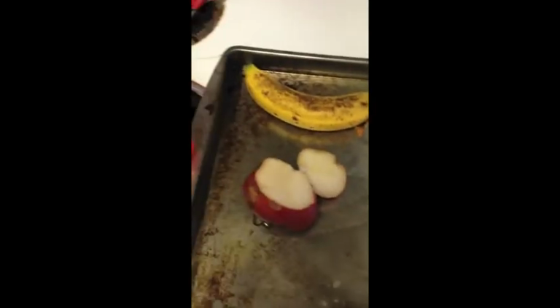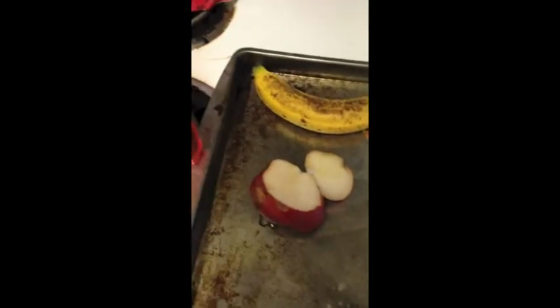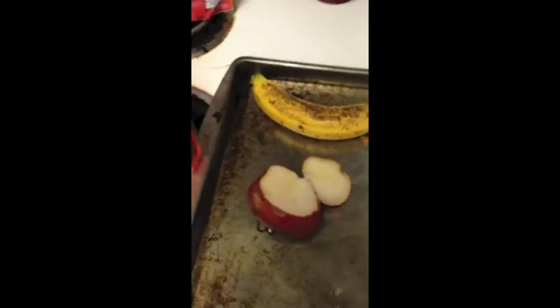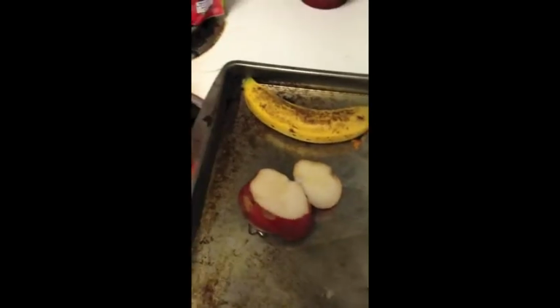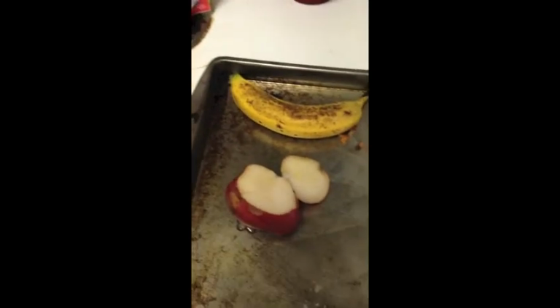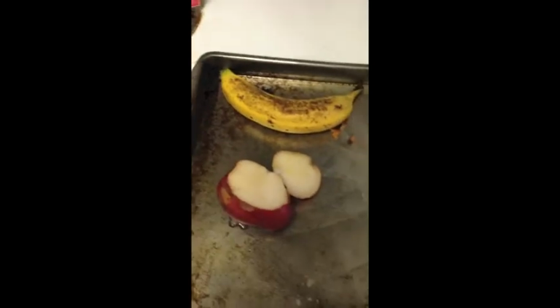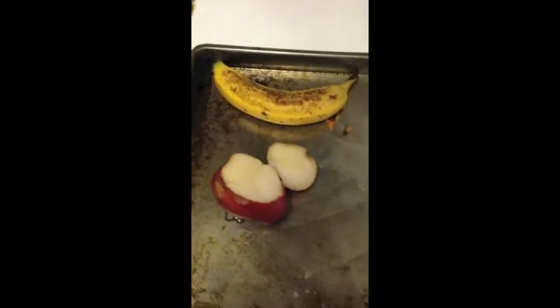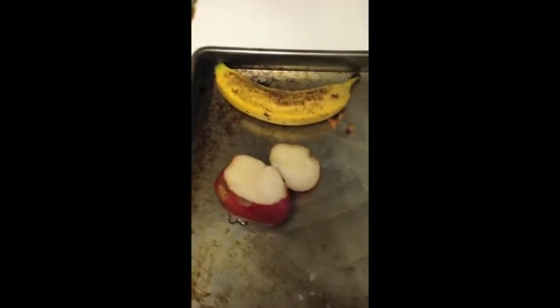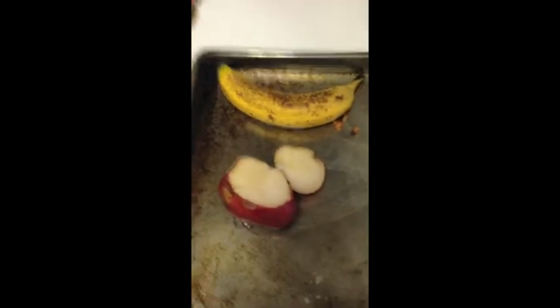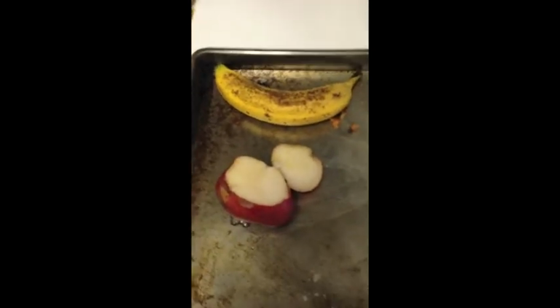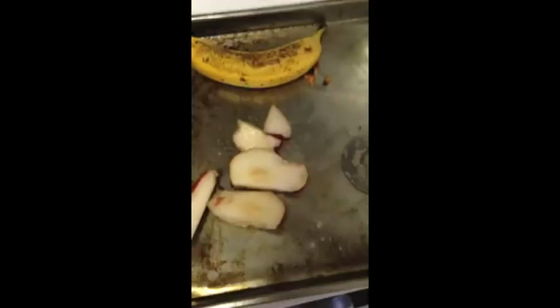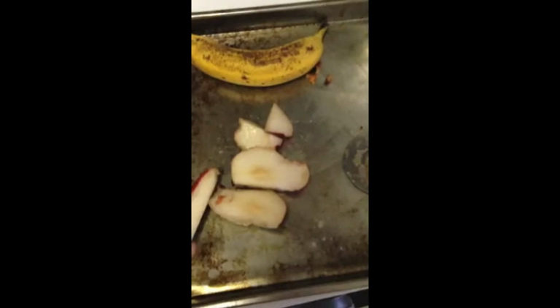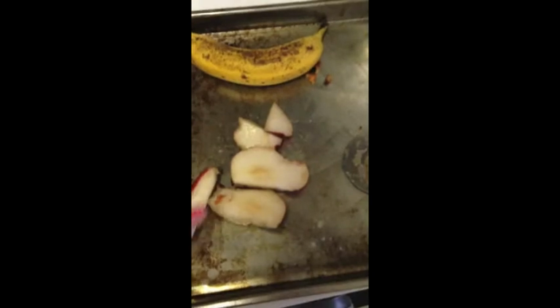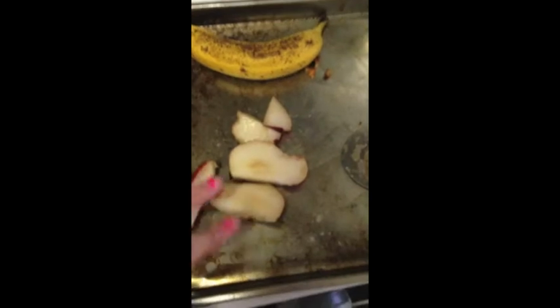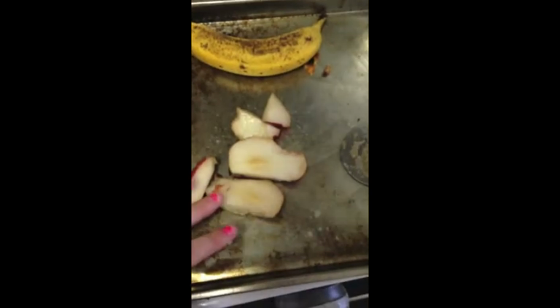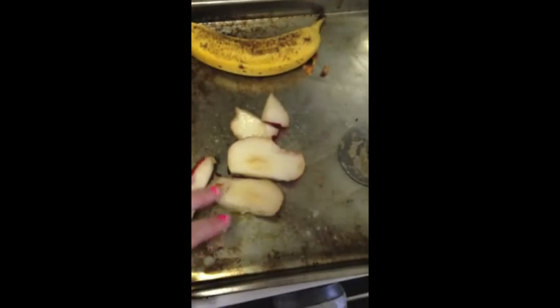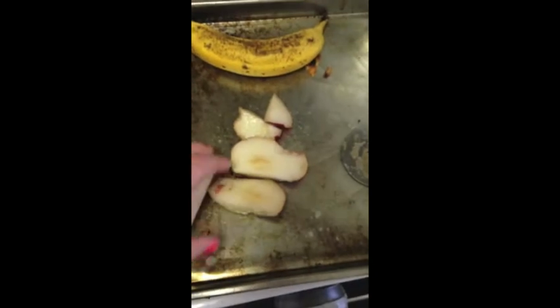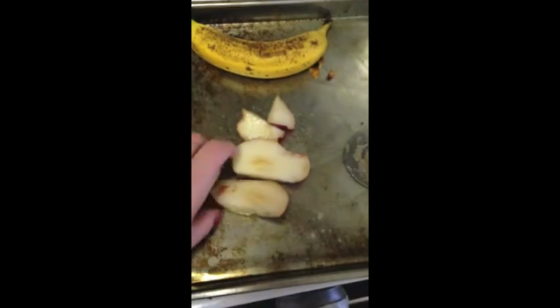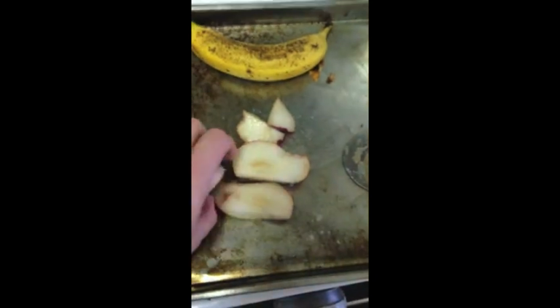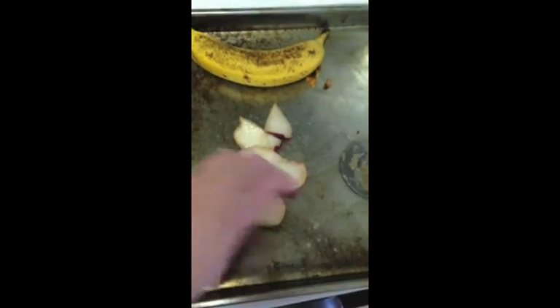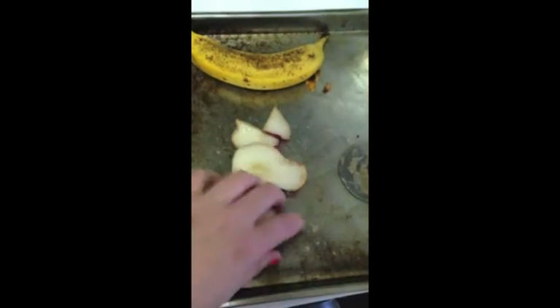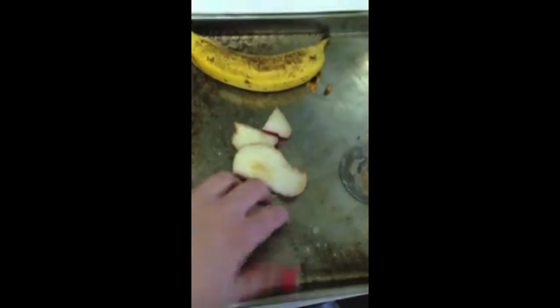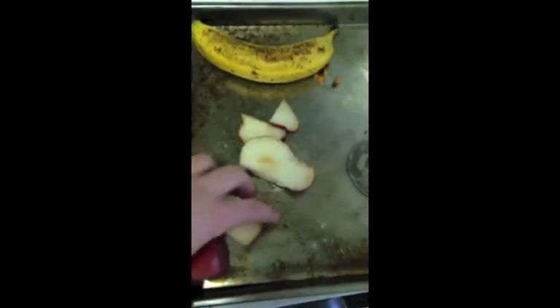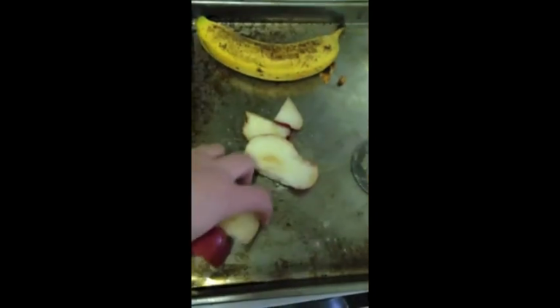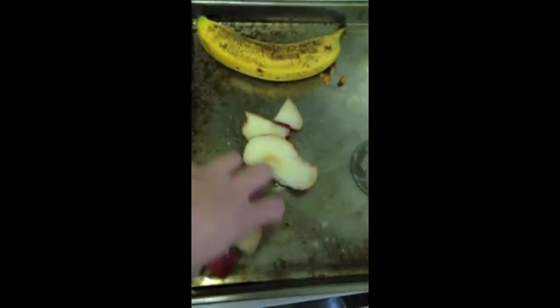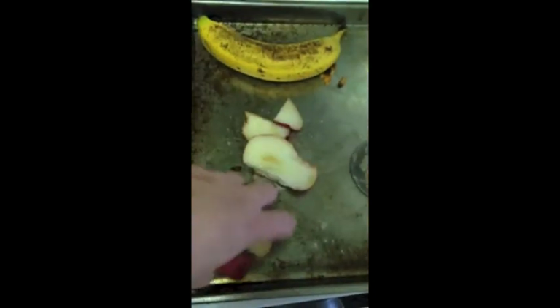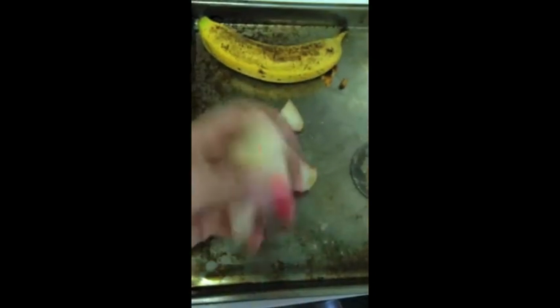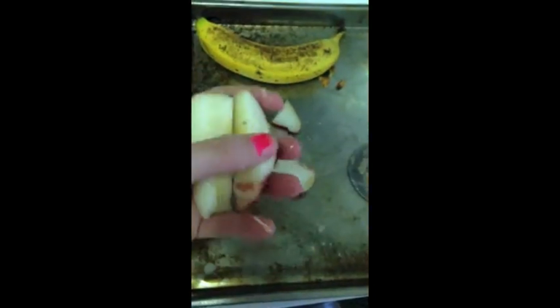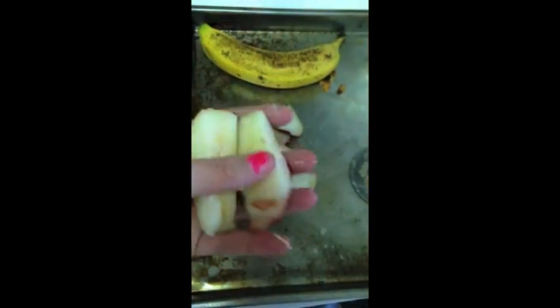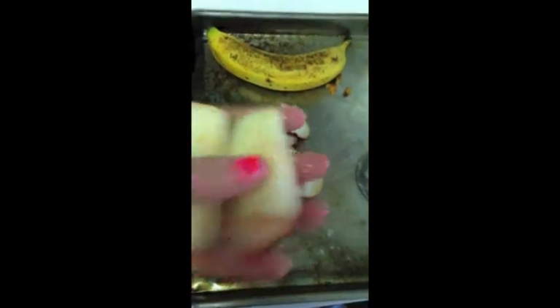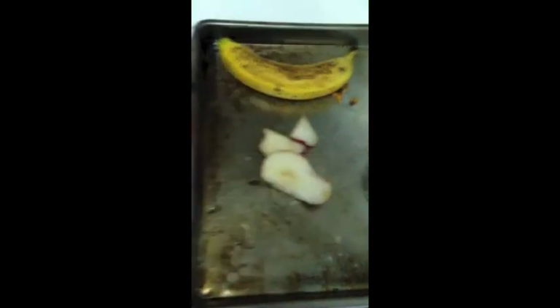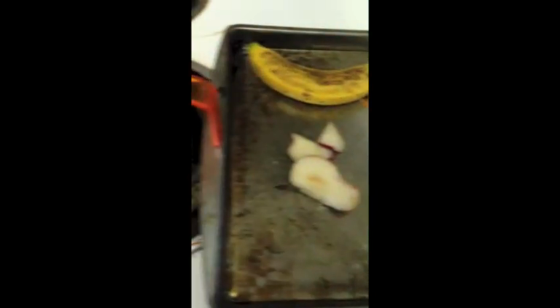two slices. Once your pear is cut up into slices, you want to put about half the pear in.